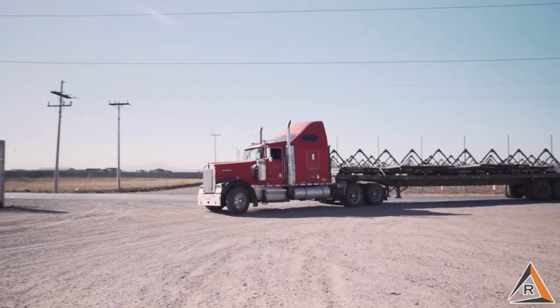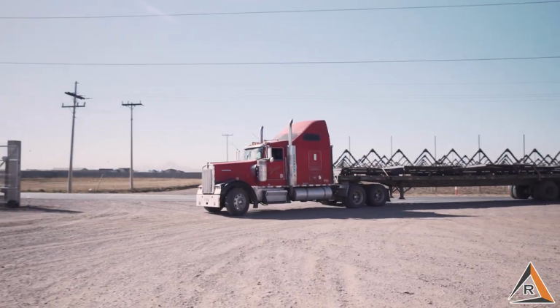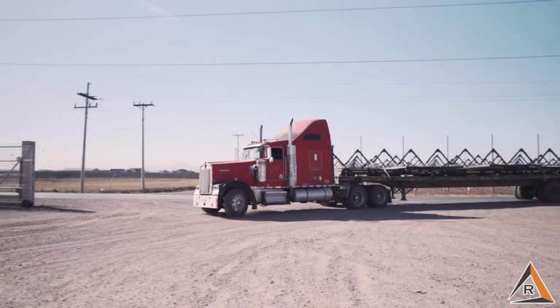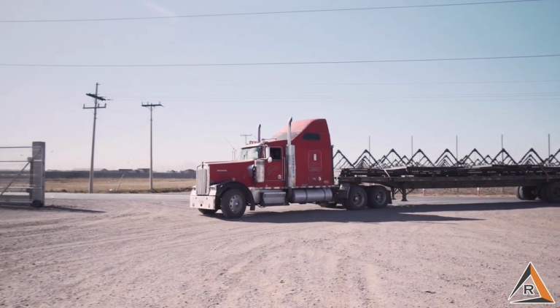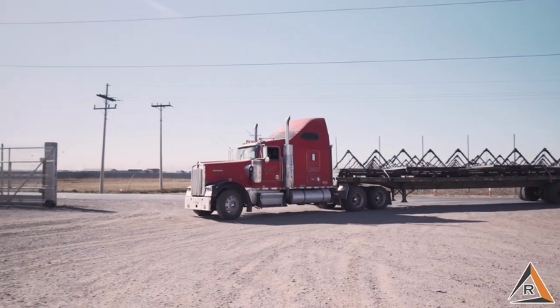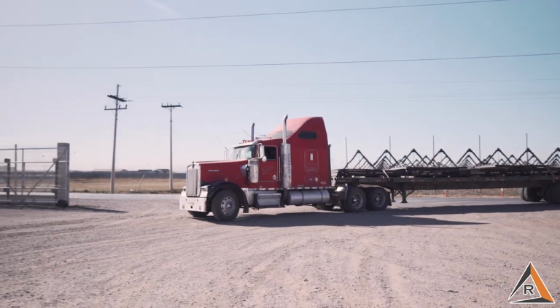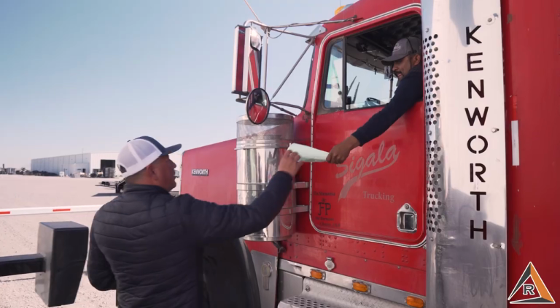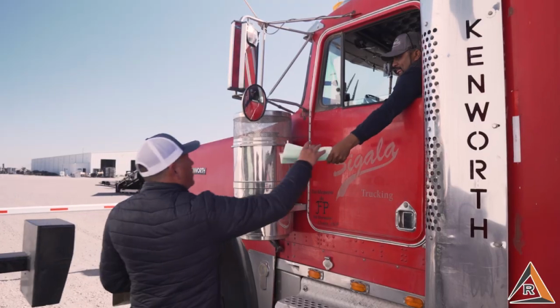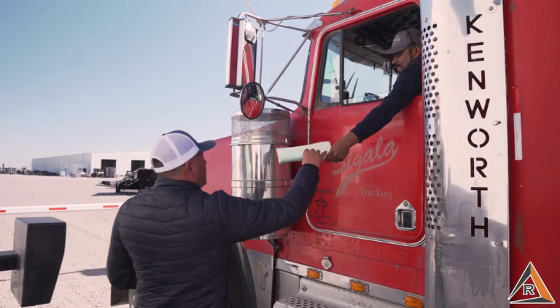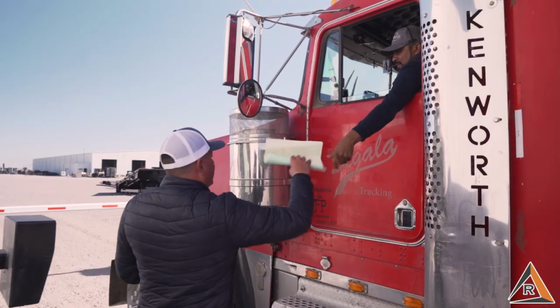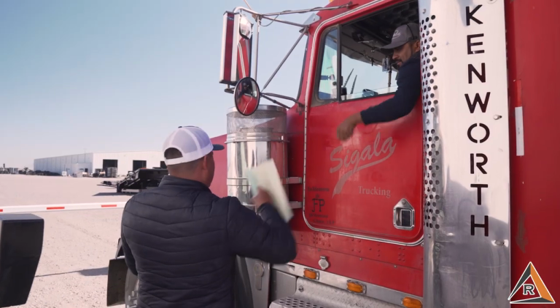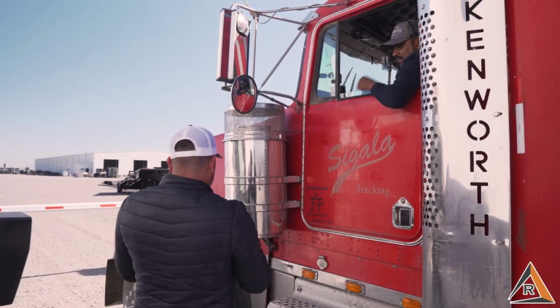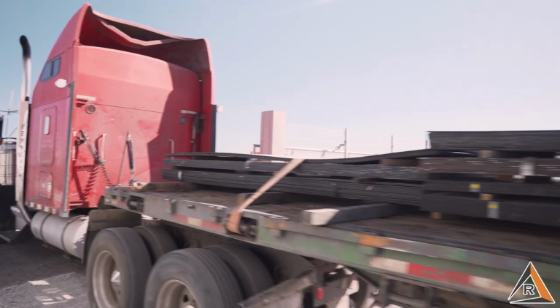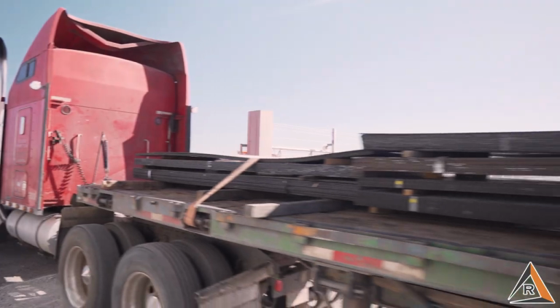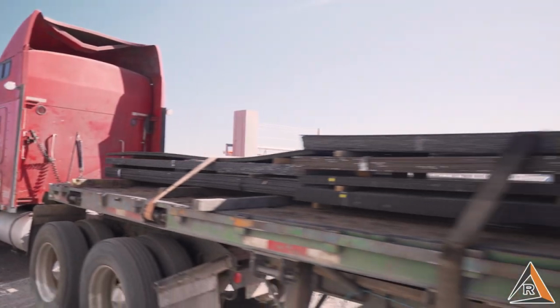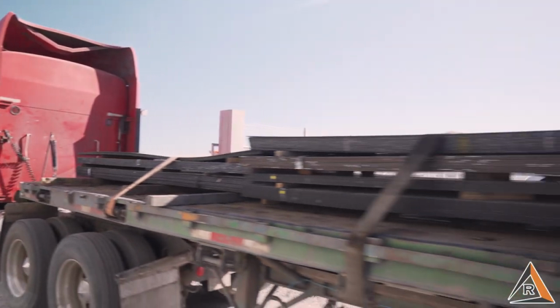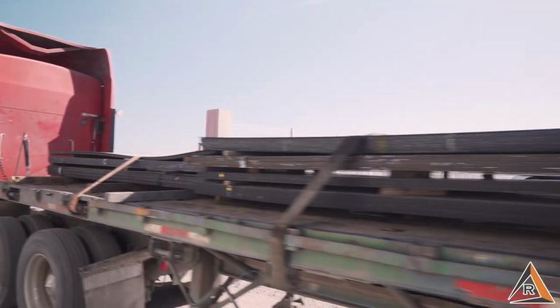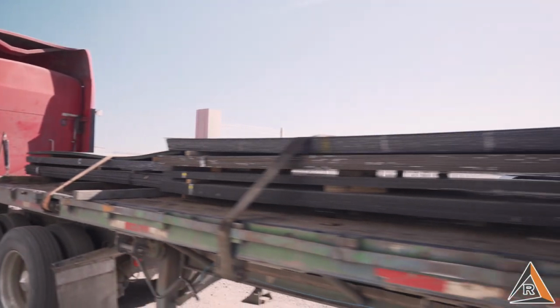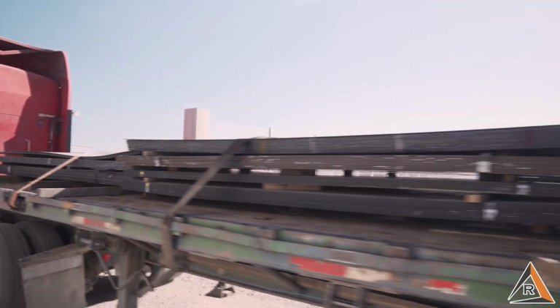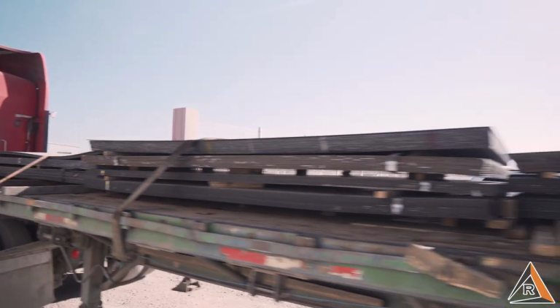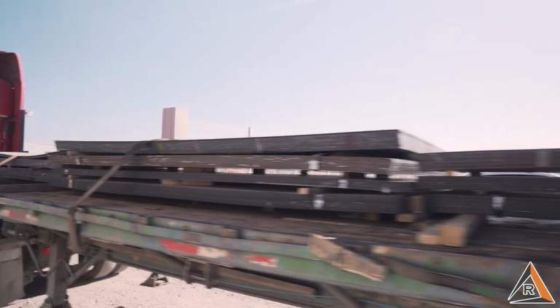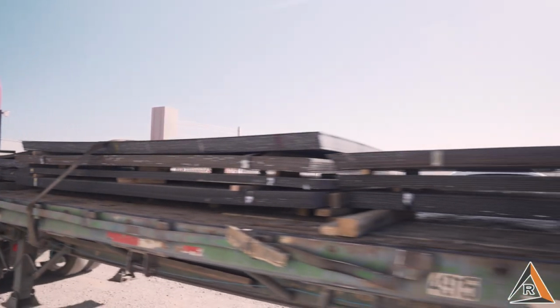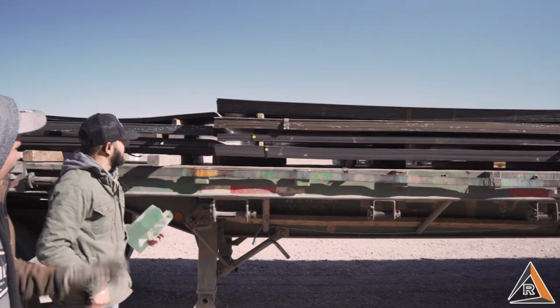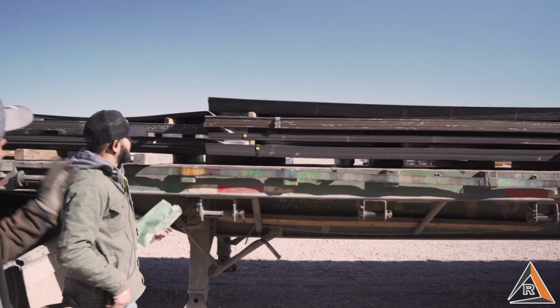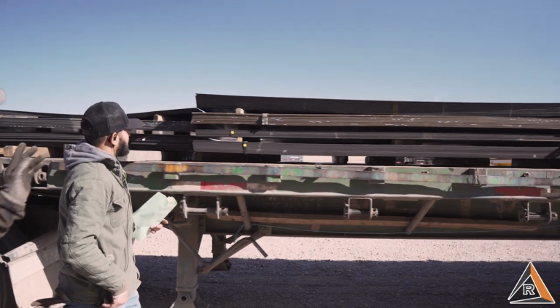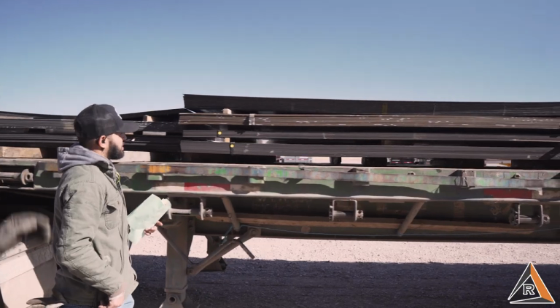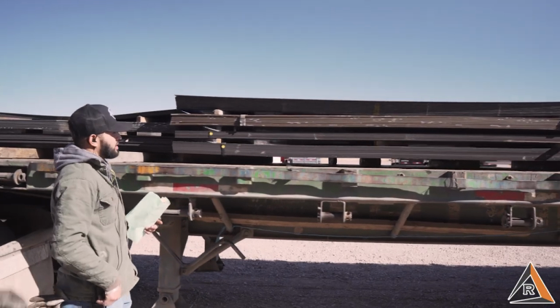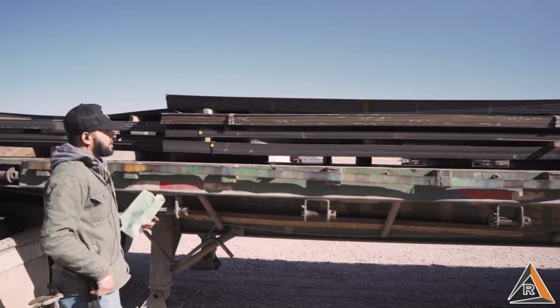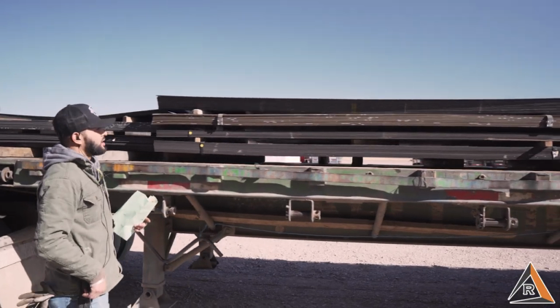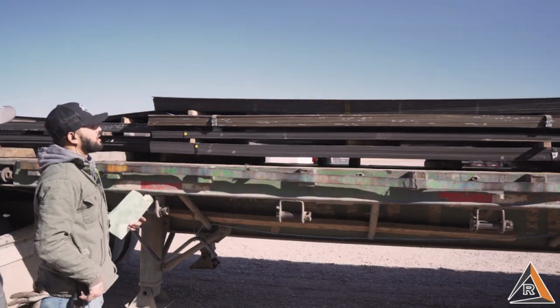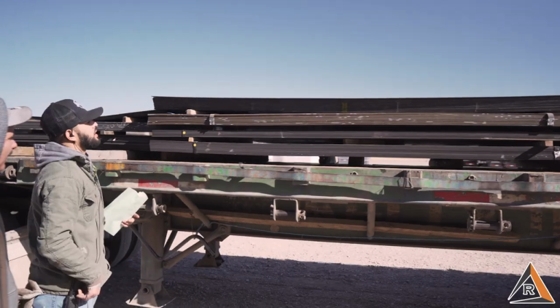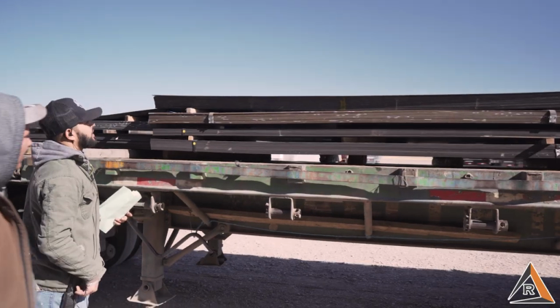Once that material arrives at our facility, our team inspects it, checks it in, and gets it placed on the yard.